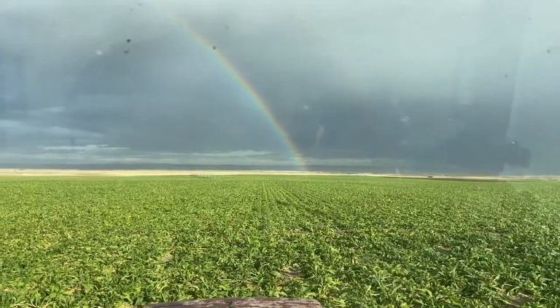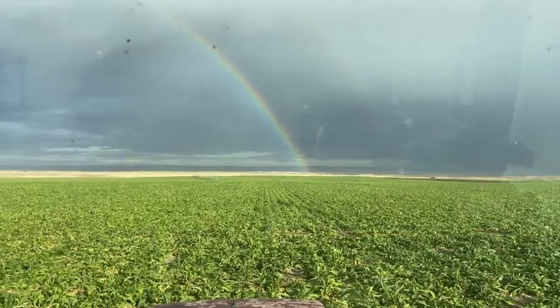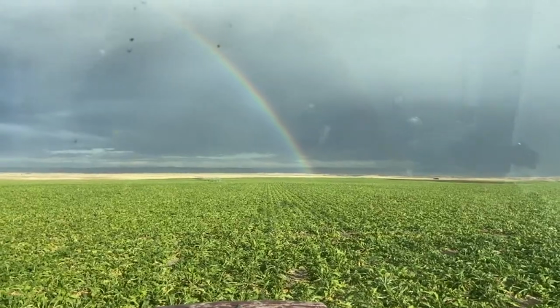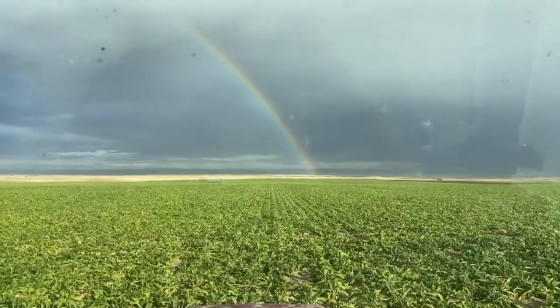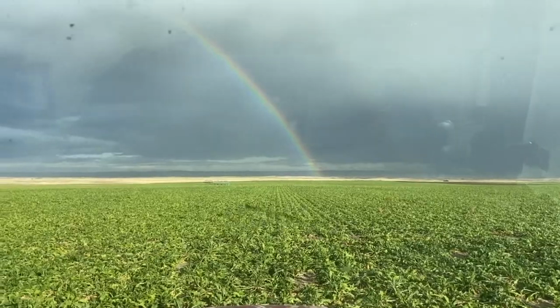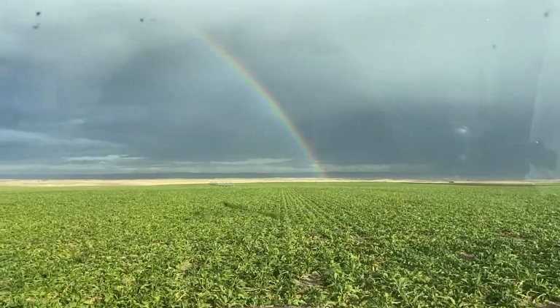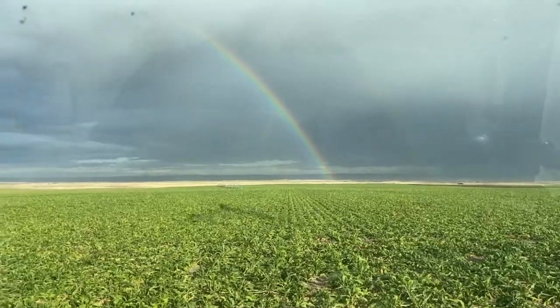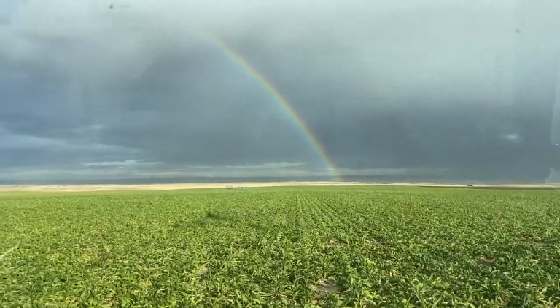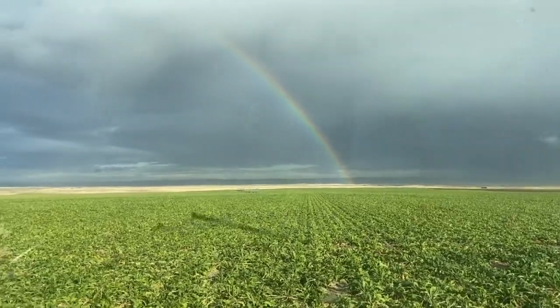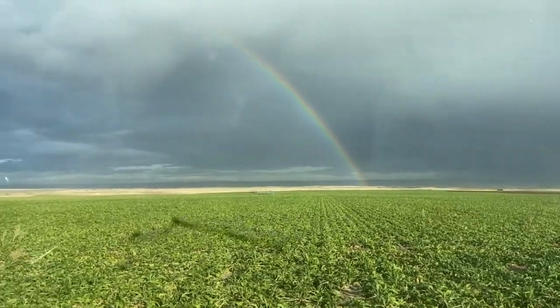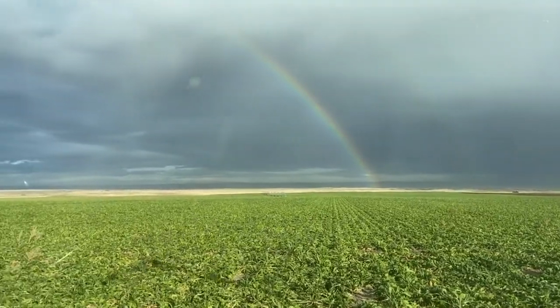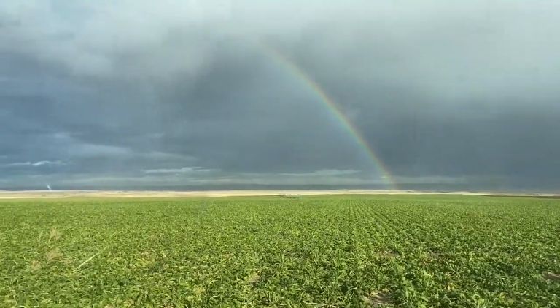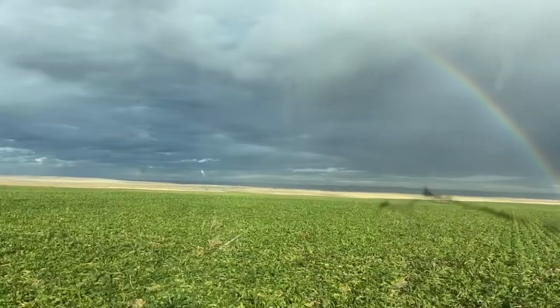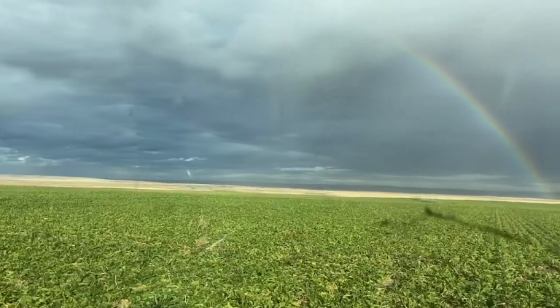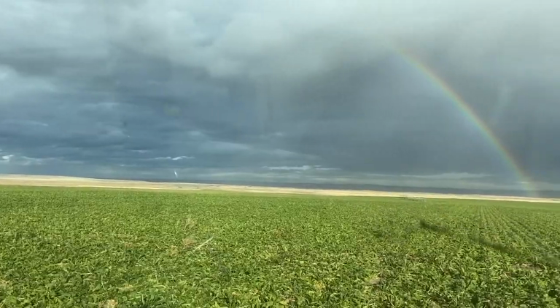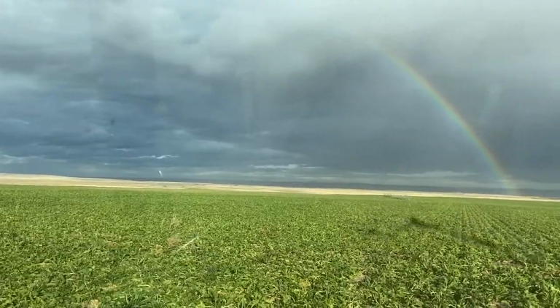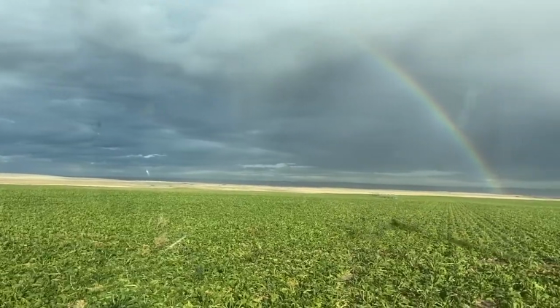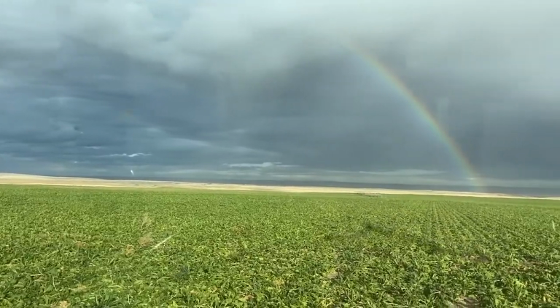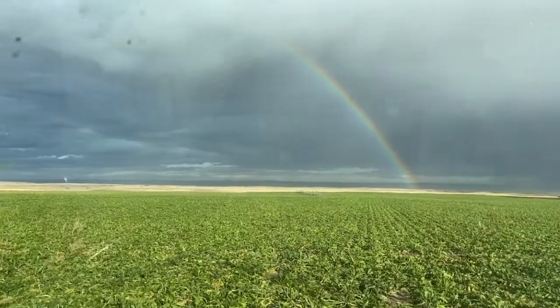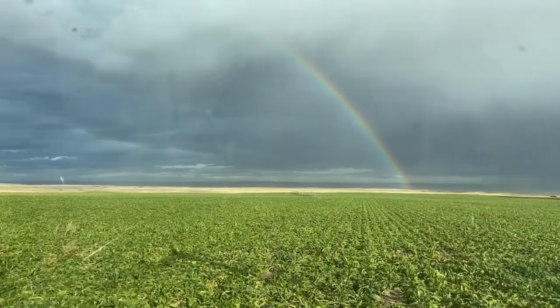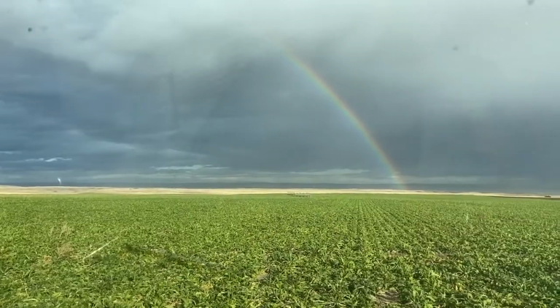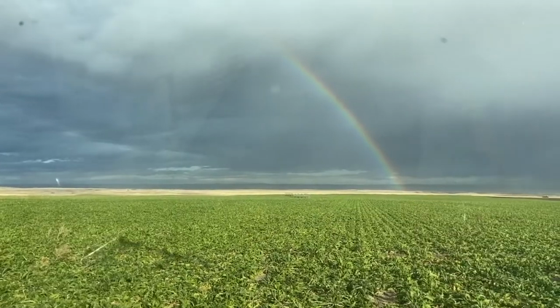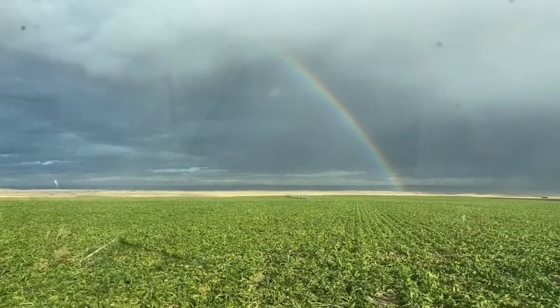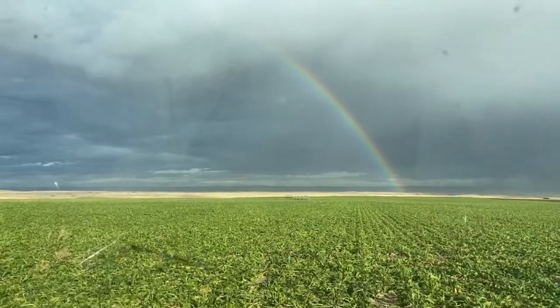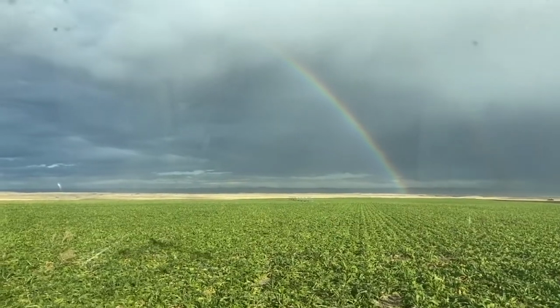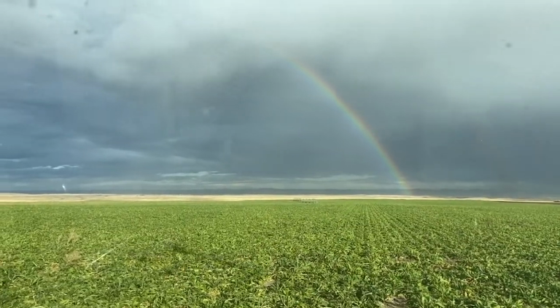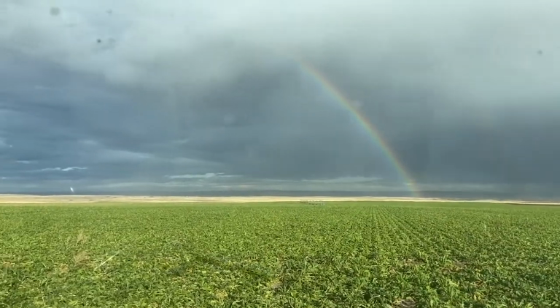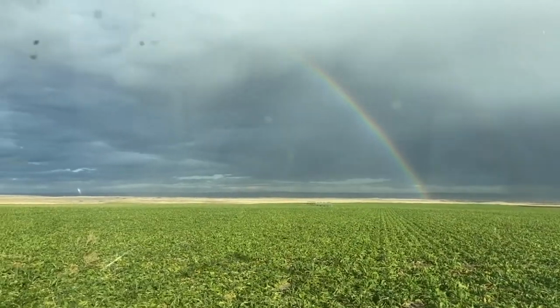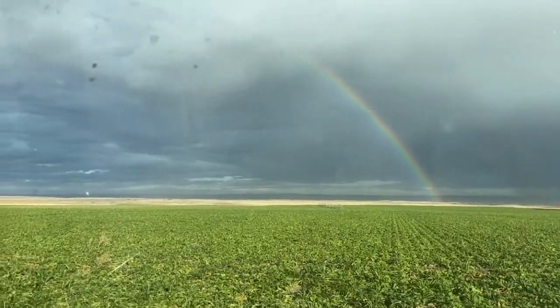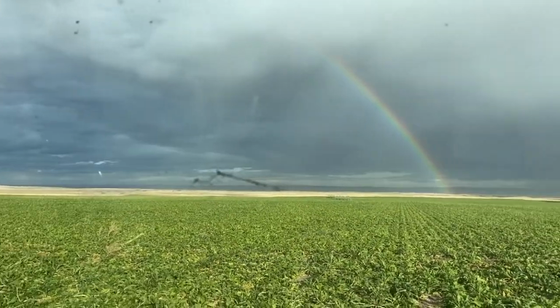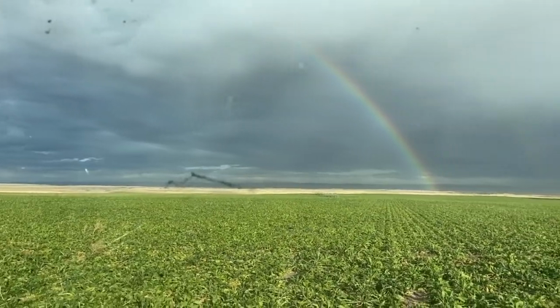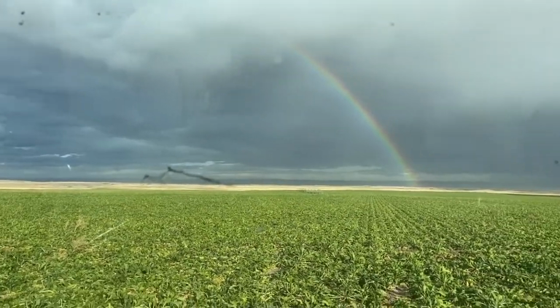It's a single rainbow. Look at that rainbow — it's a single rainbow. So beautiful.